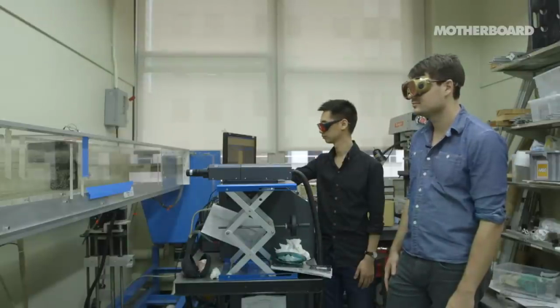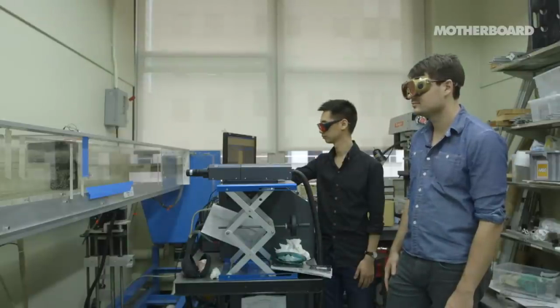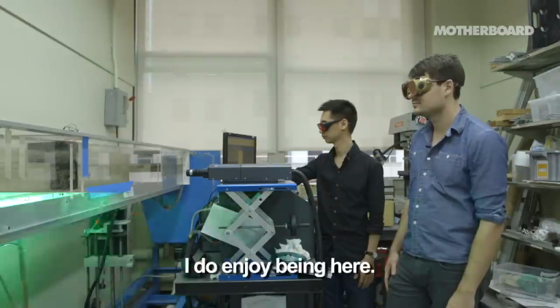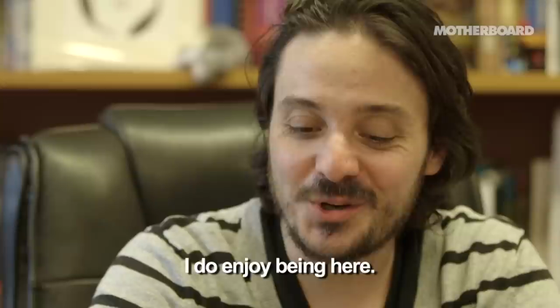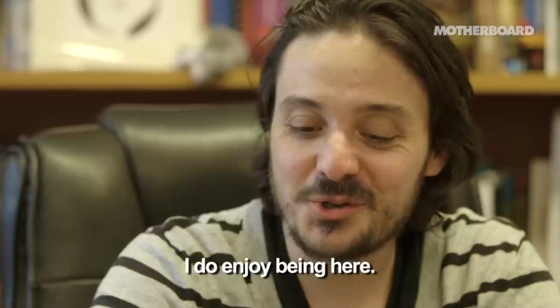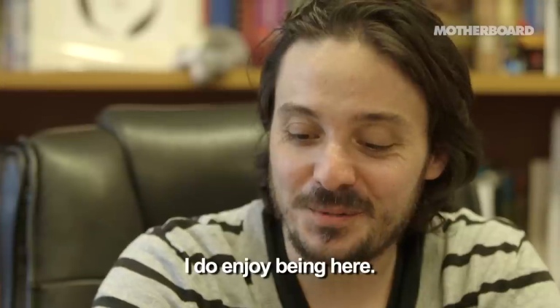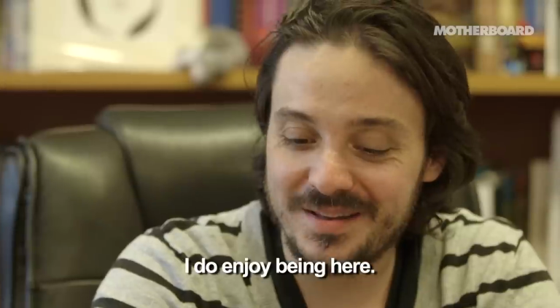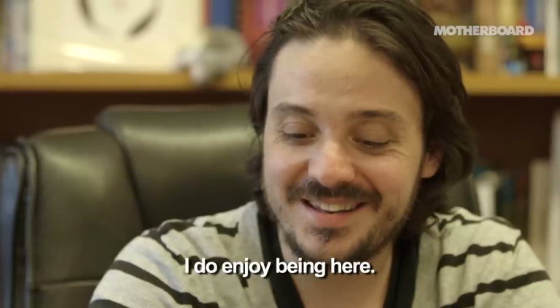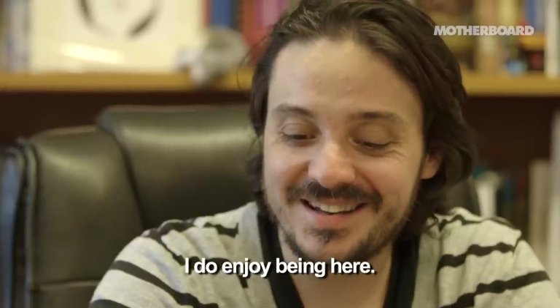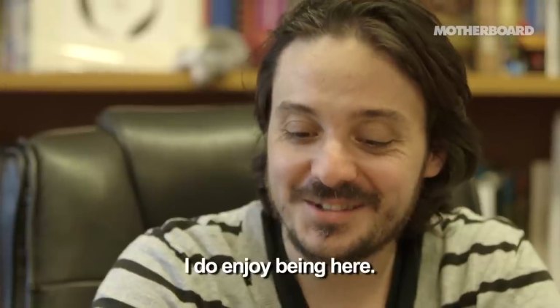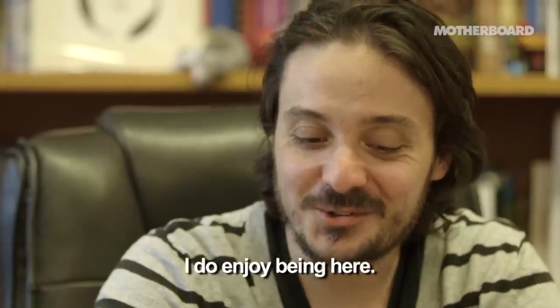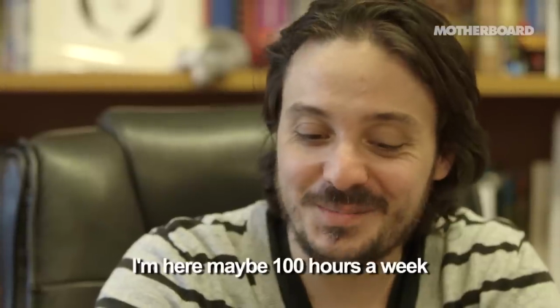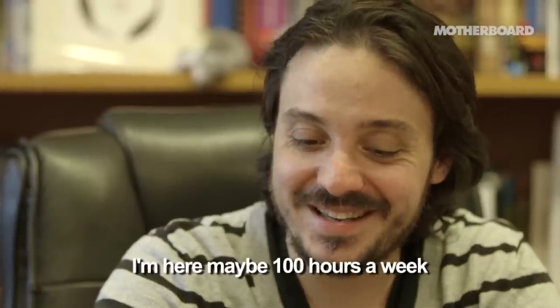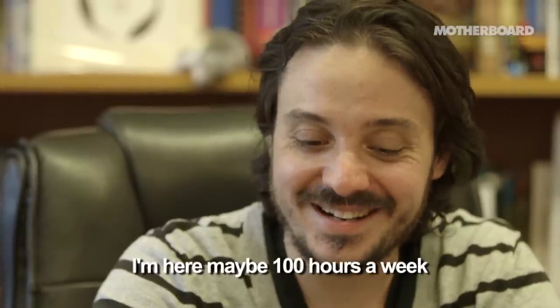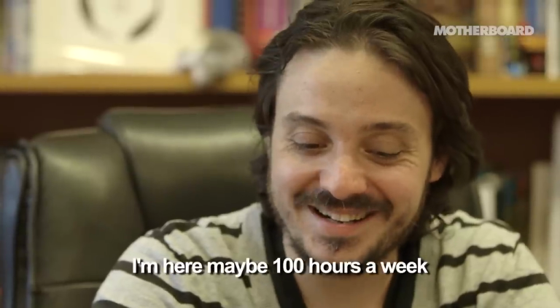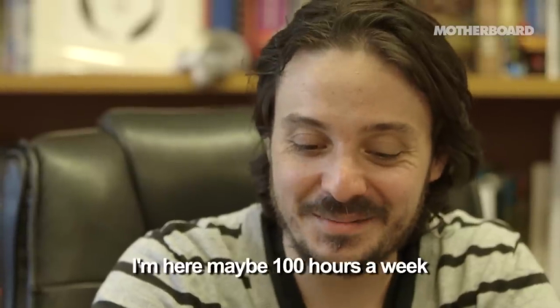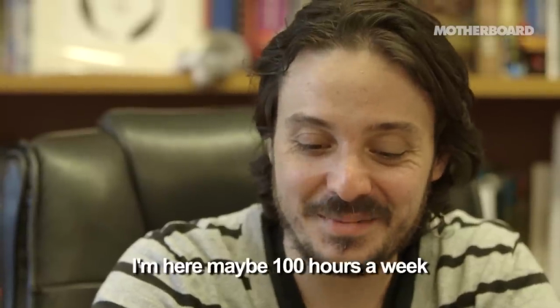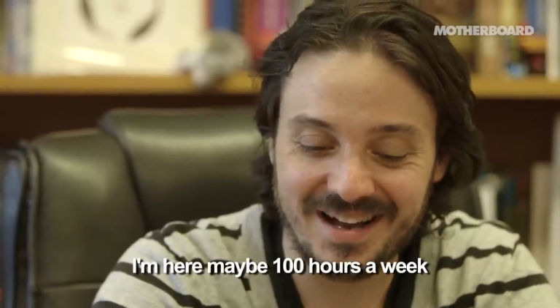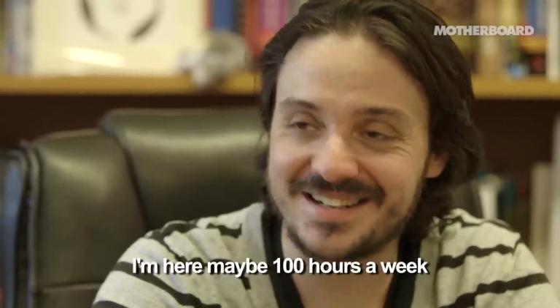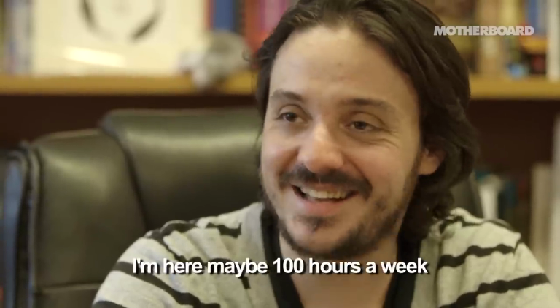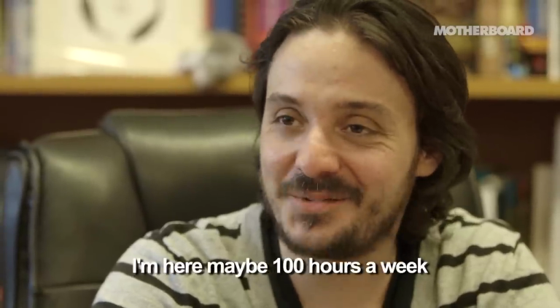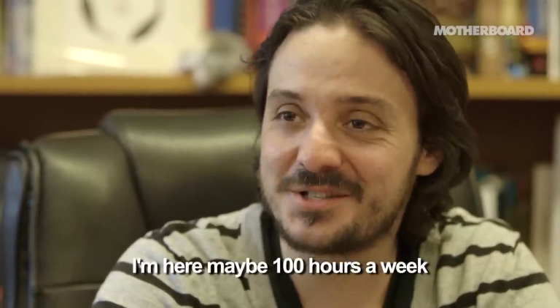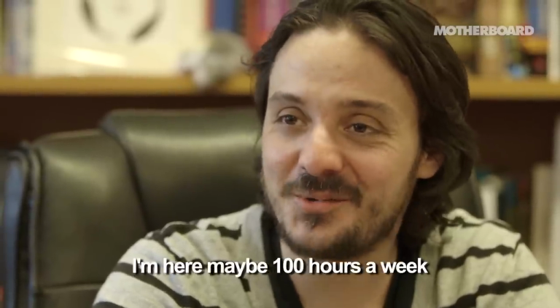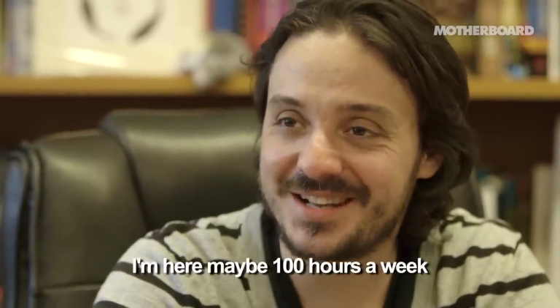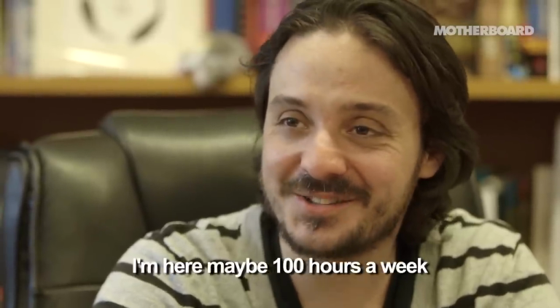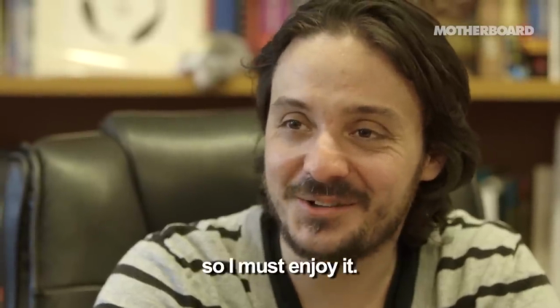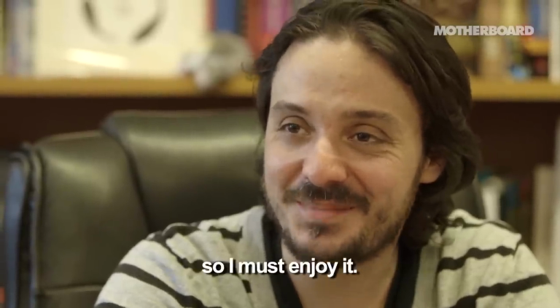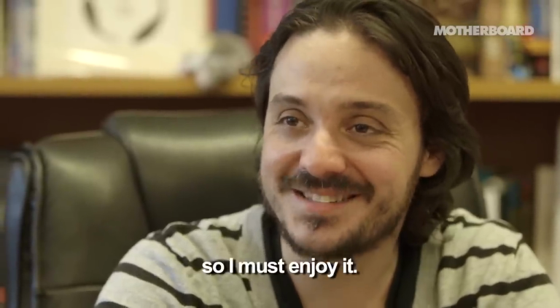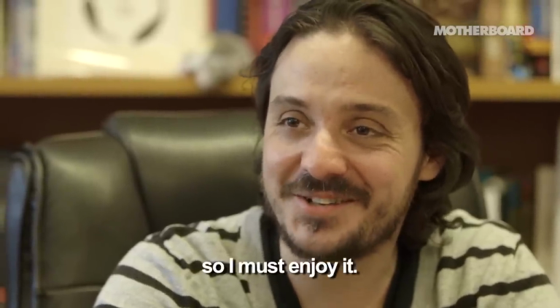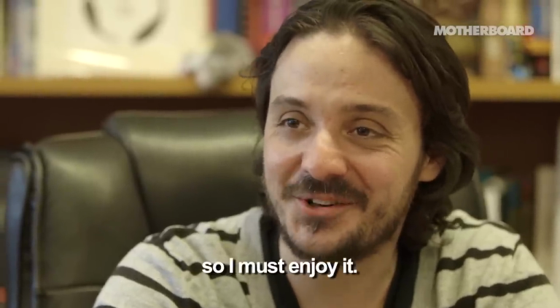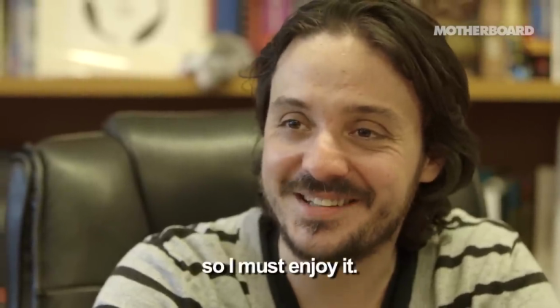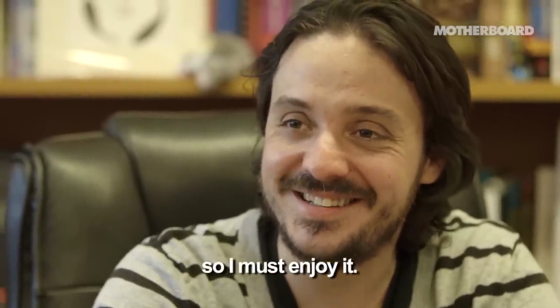I do enjoy being here, so I'm here maybe a hundred hours a week, so I must enjoy it.